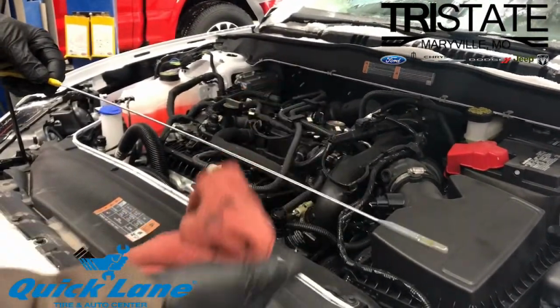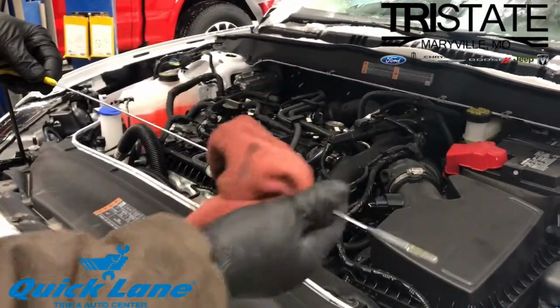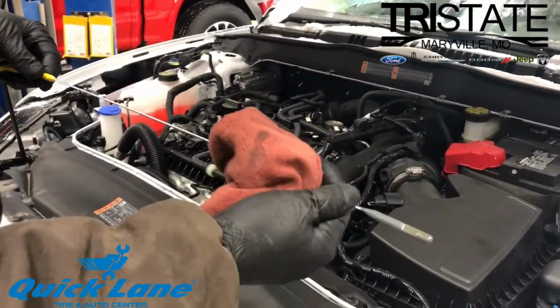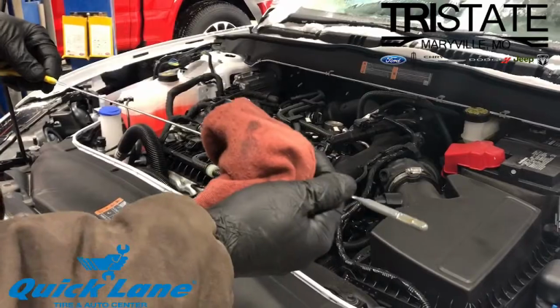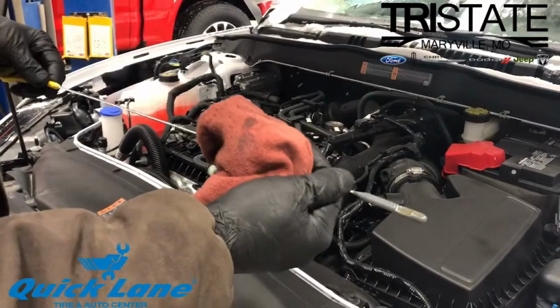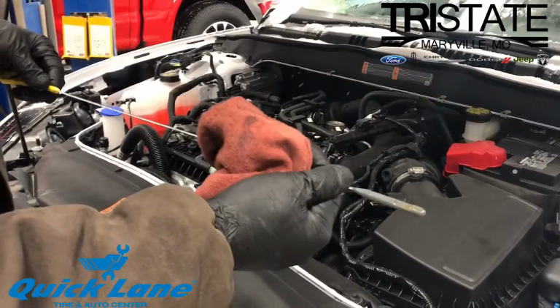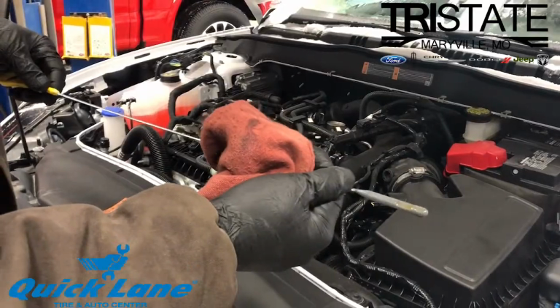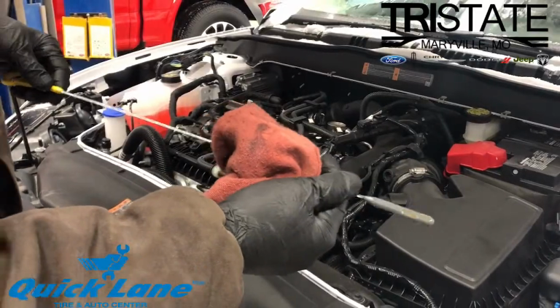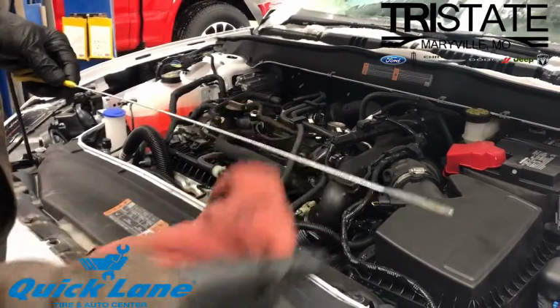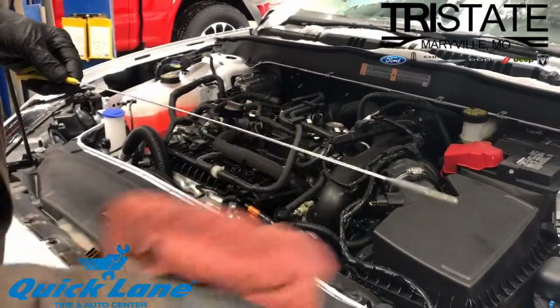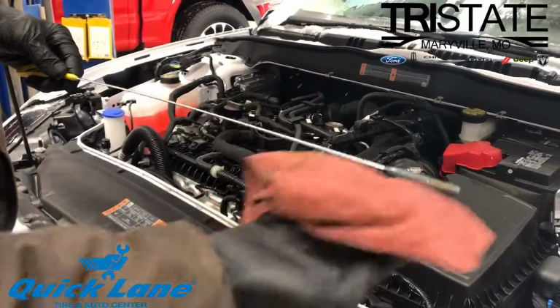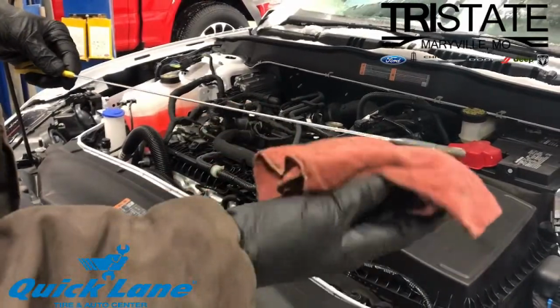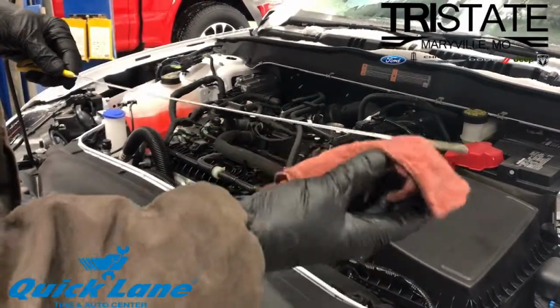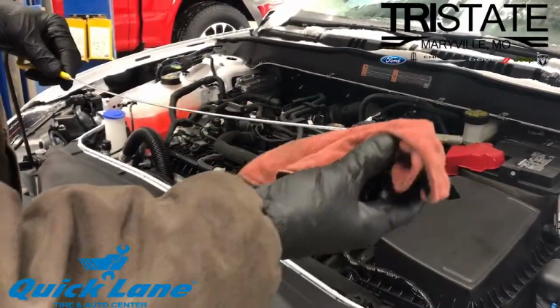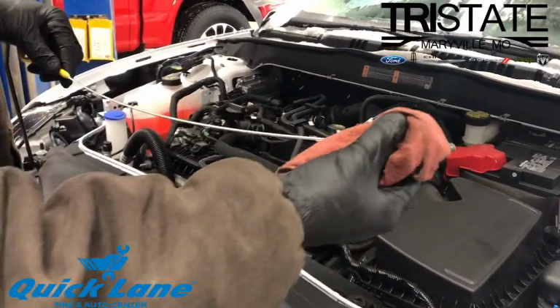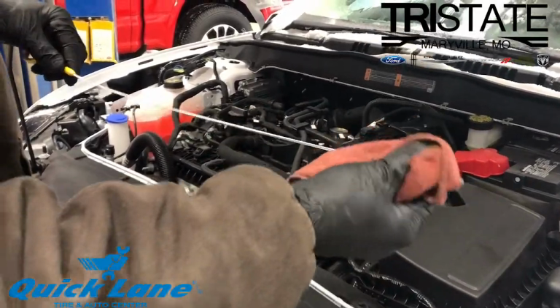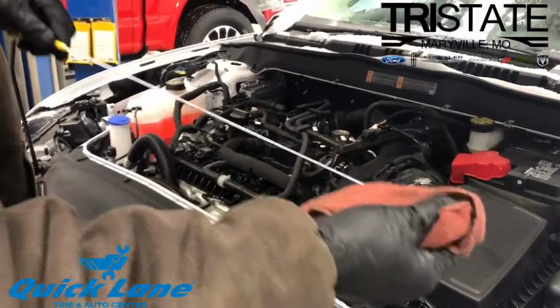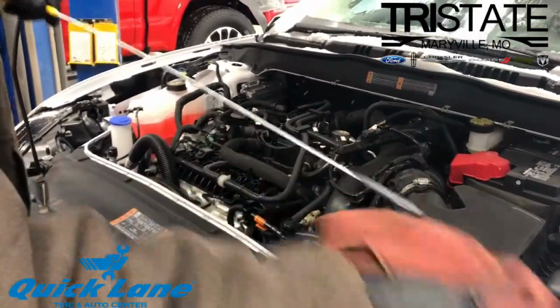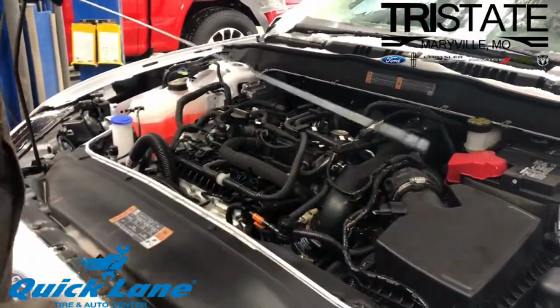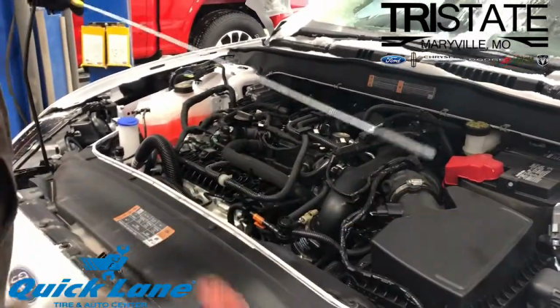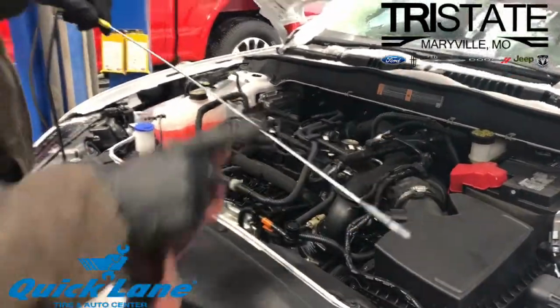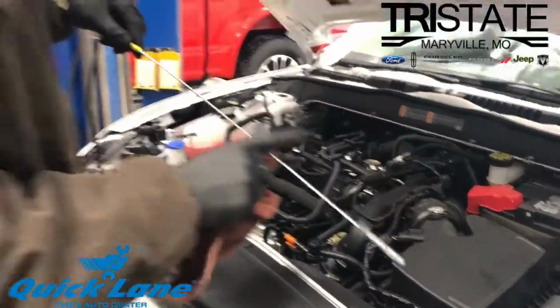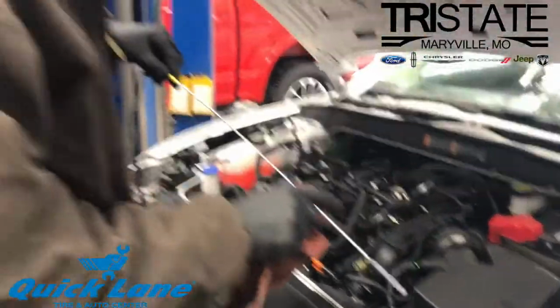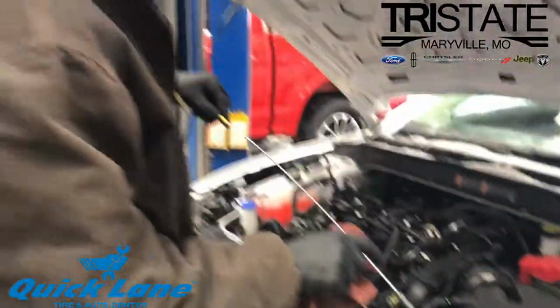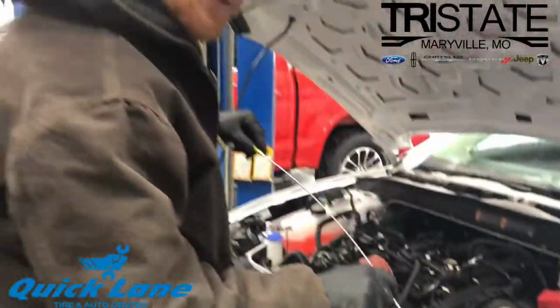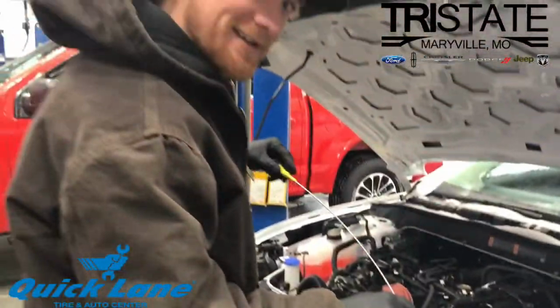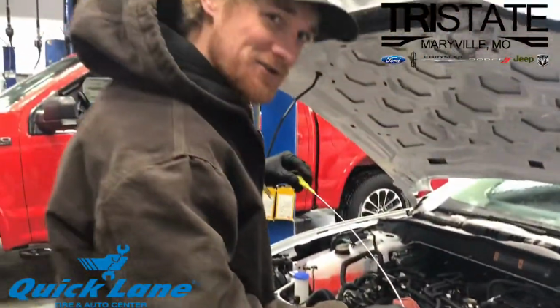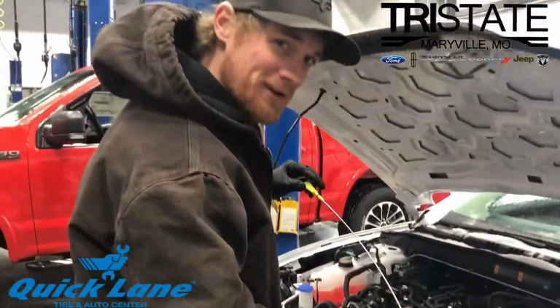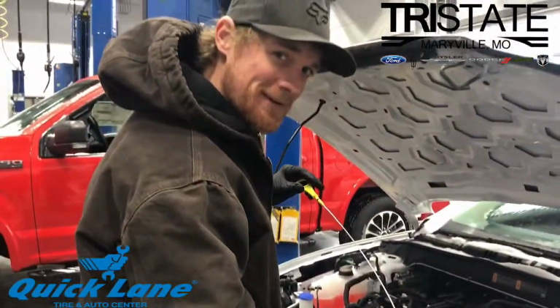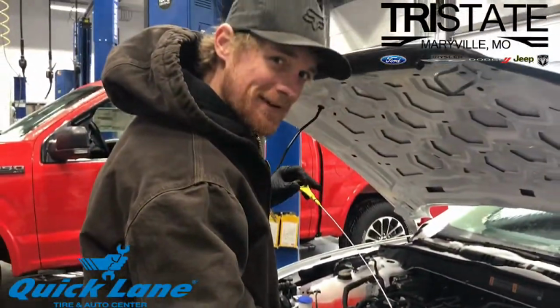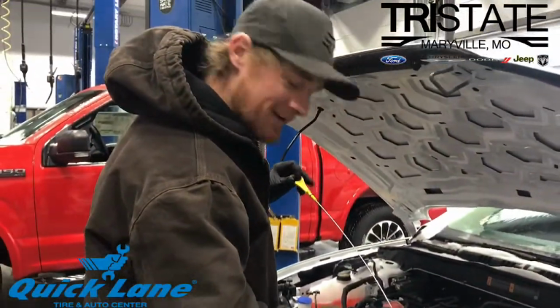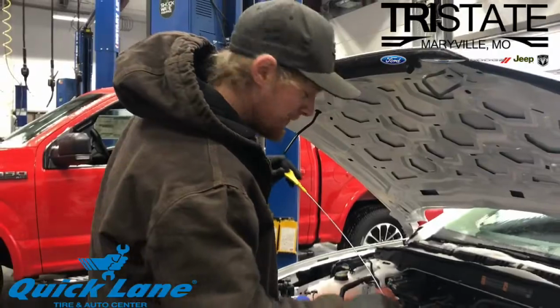This car is full of oil, so that is a good thing. That's how you check your oil, ladies and gentlemen. Thank you!